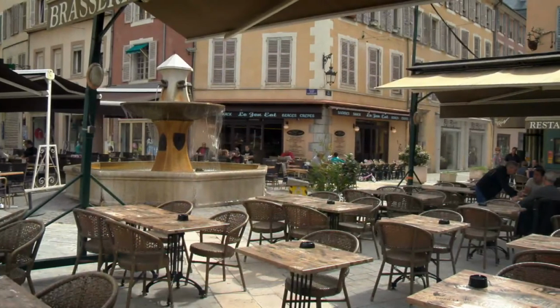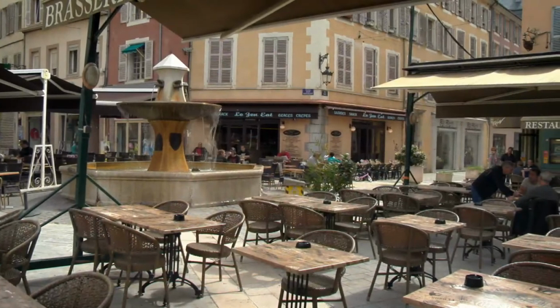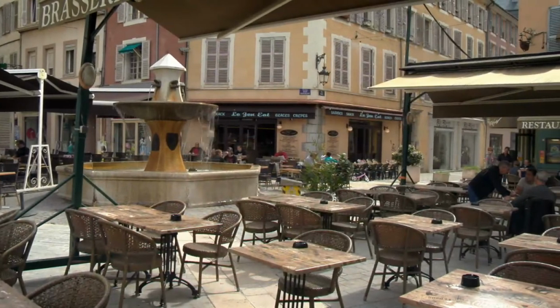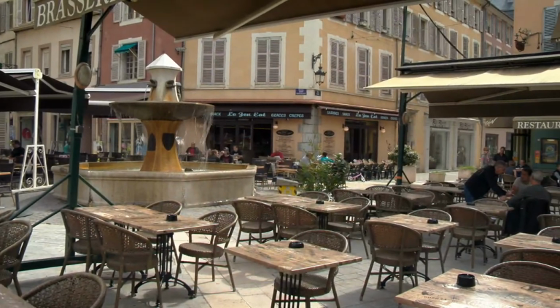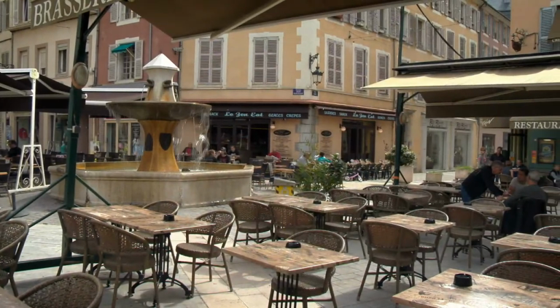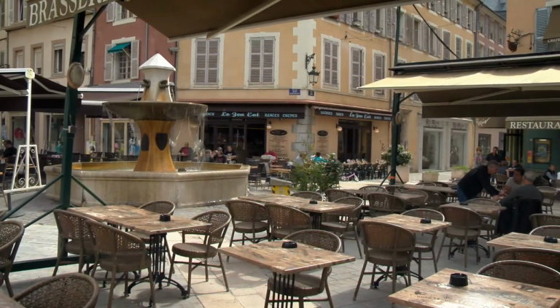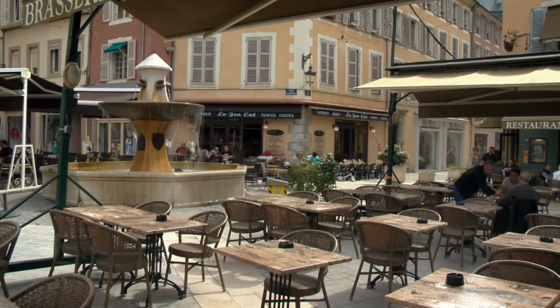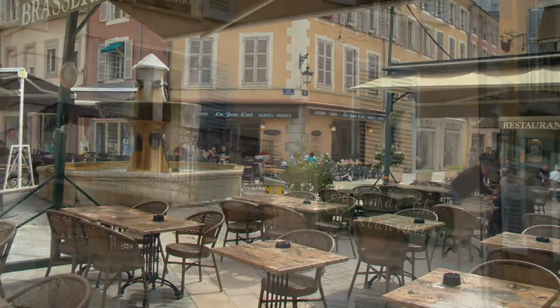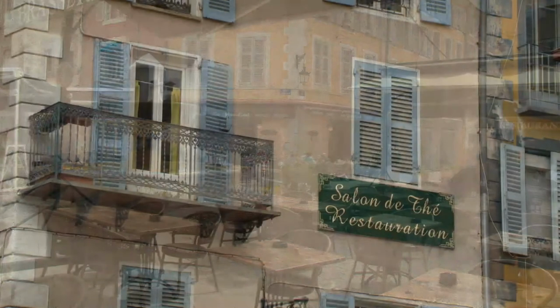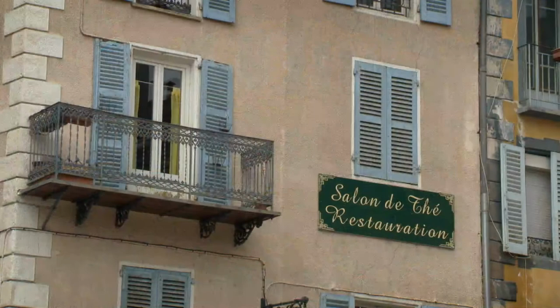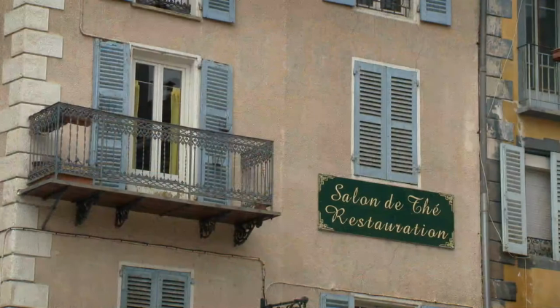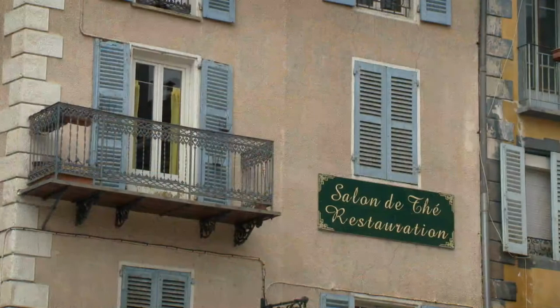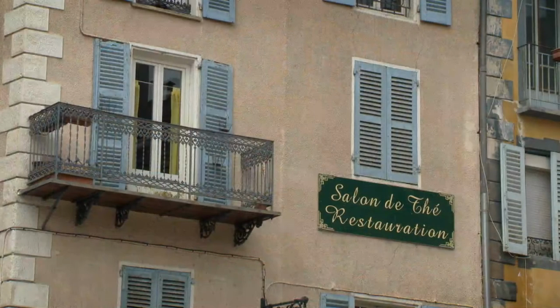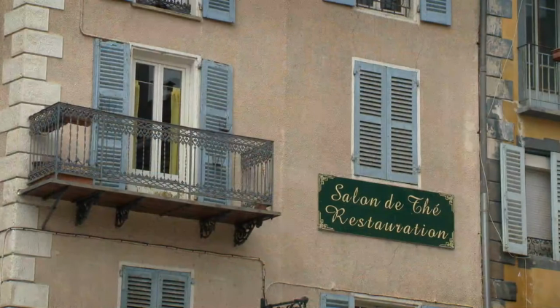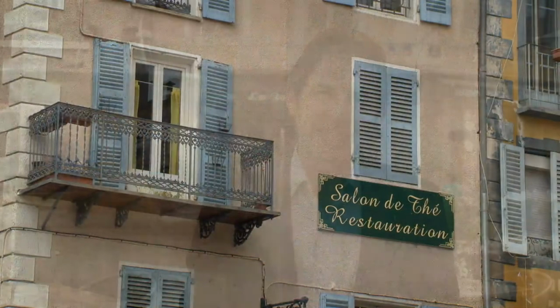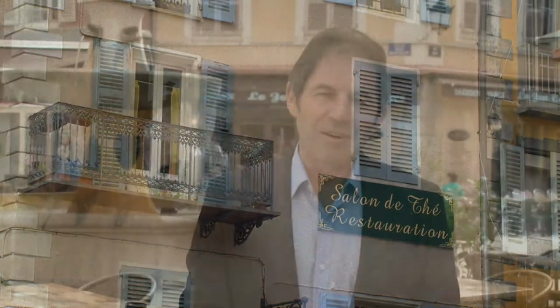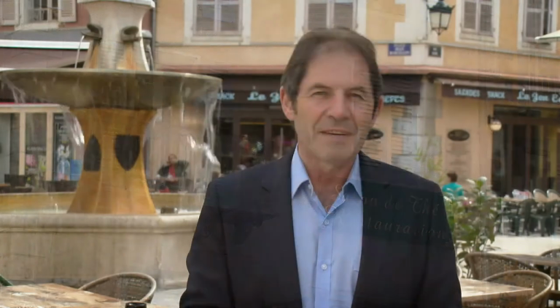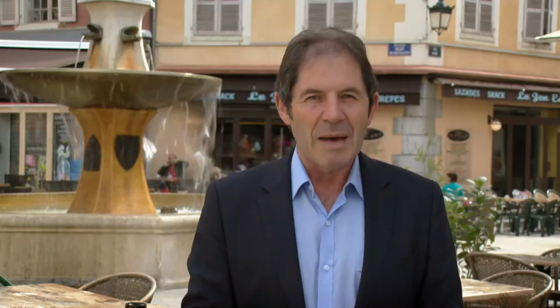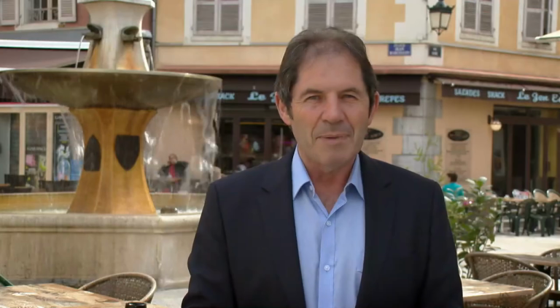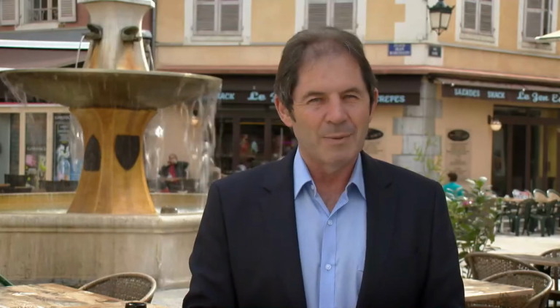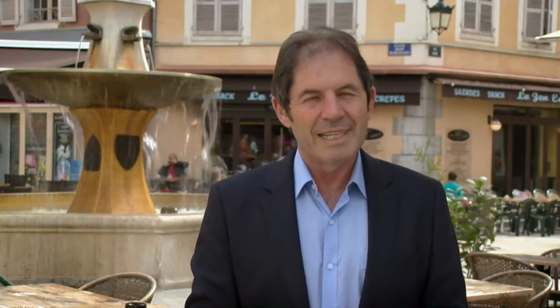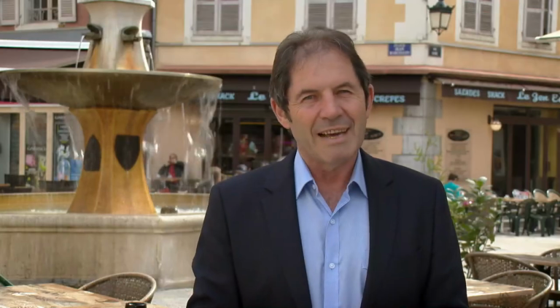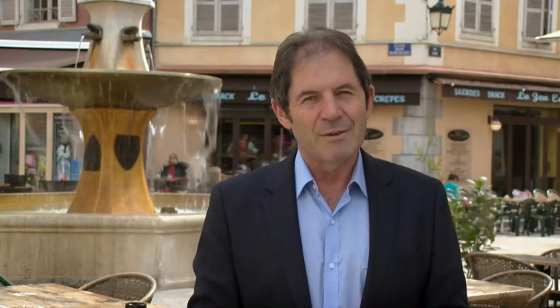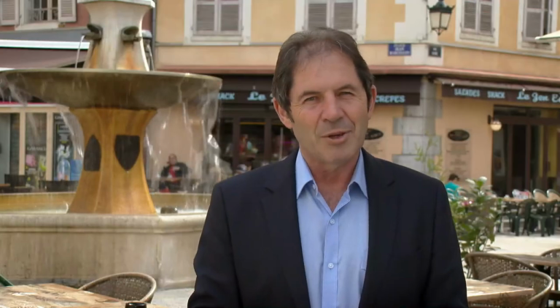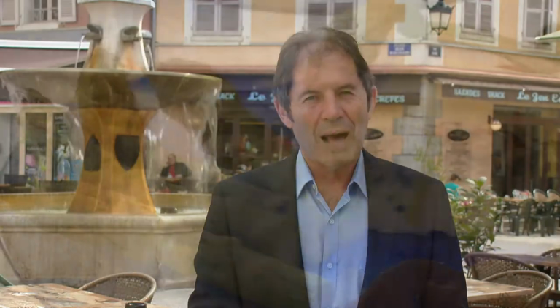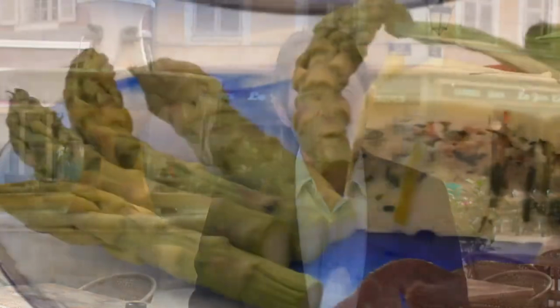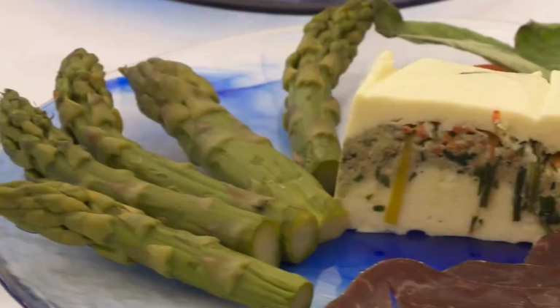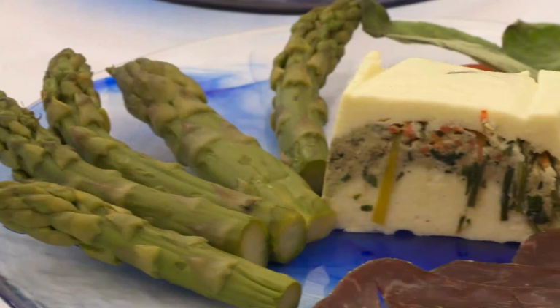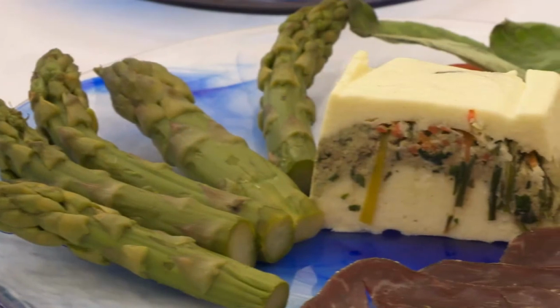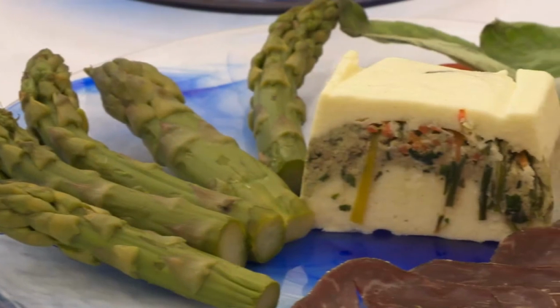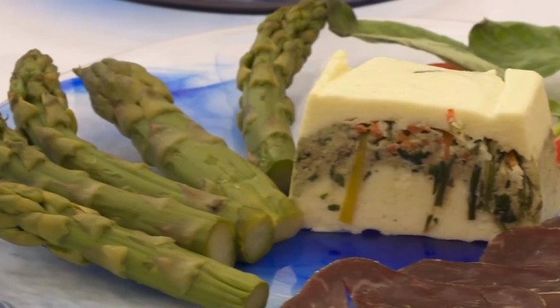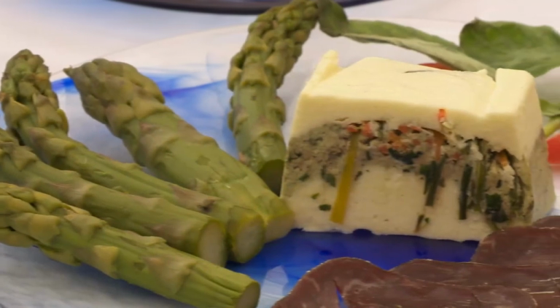Tomorrow we are in the very beautiful city of Gap and we discover some alpine specialties.